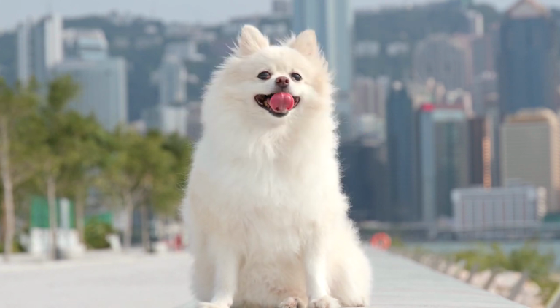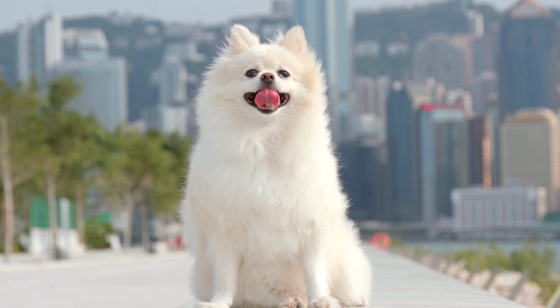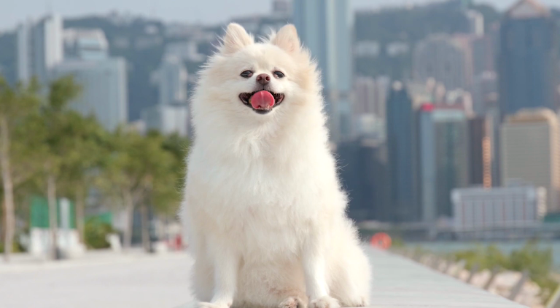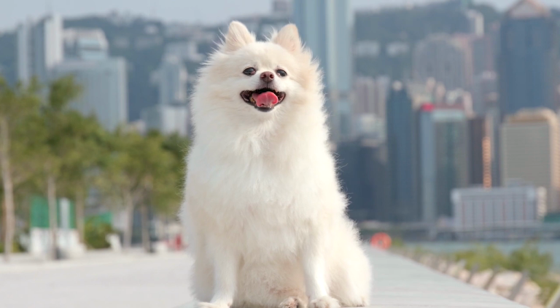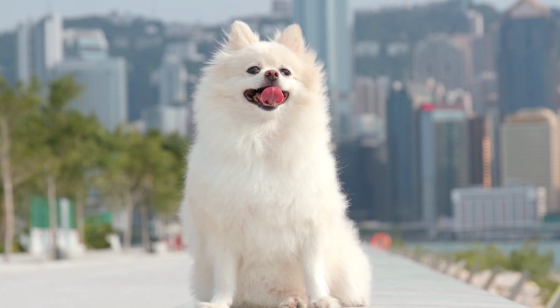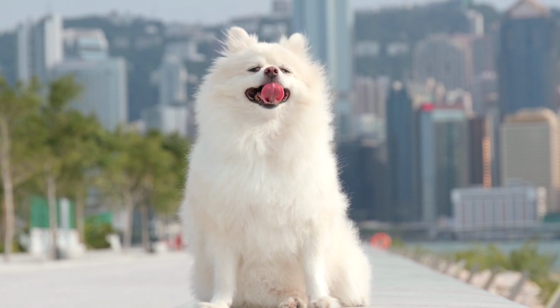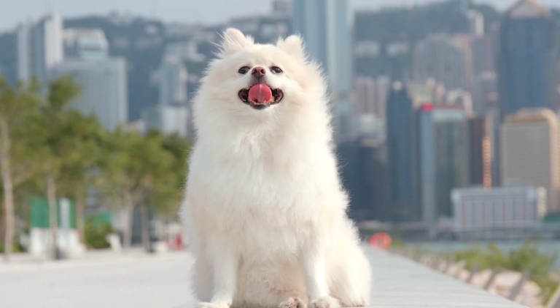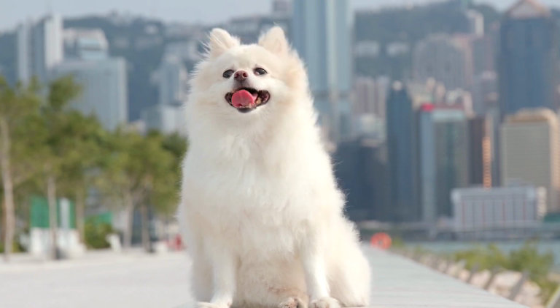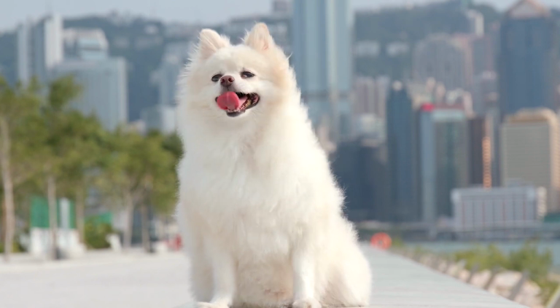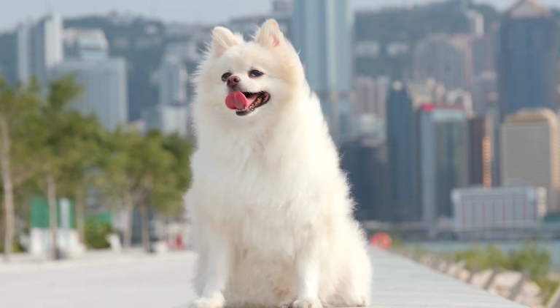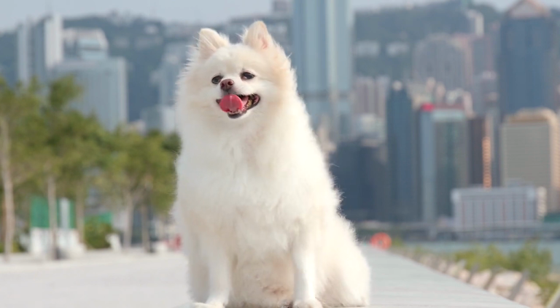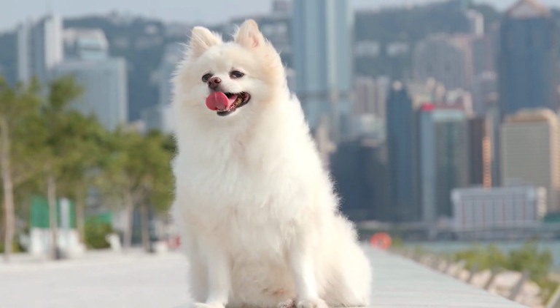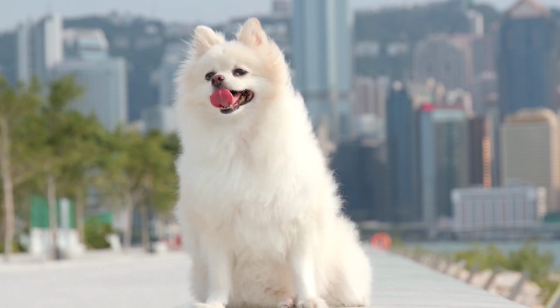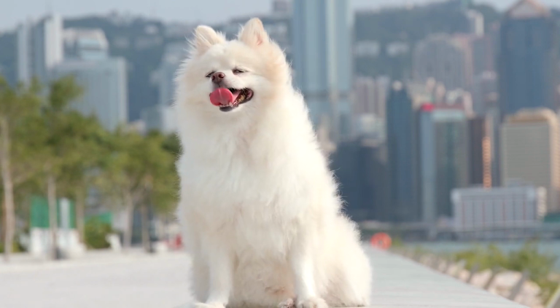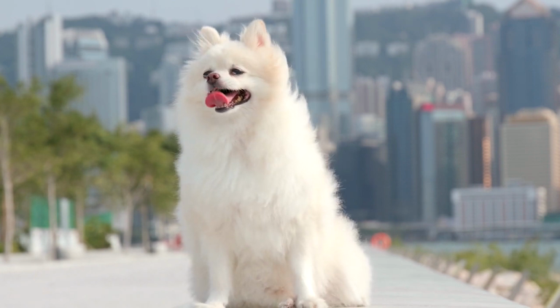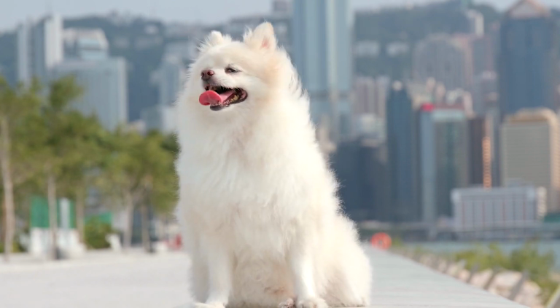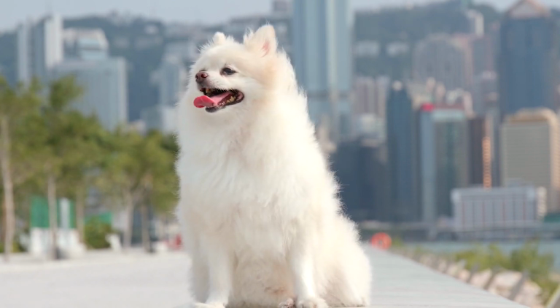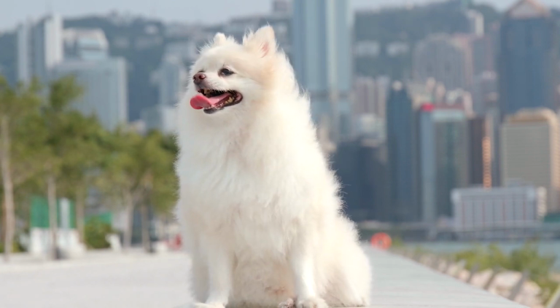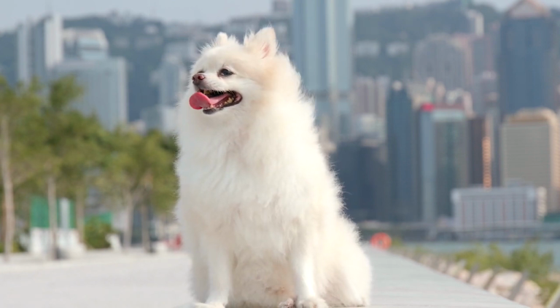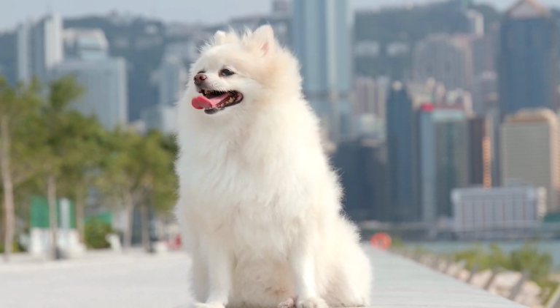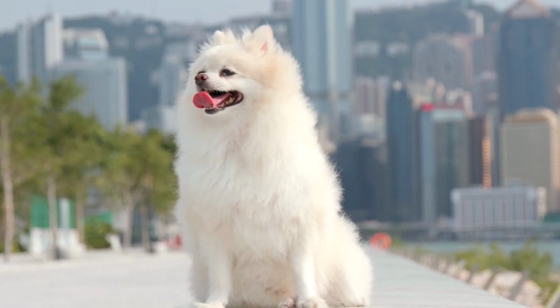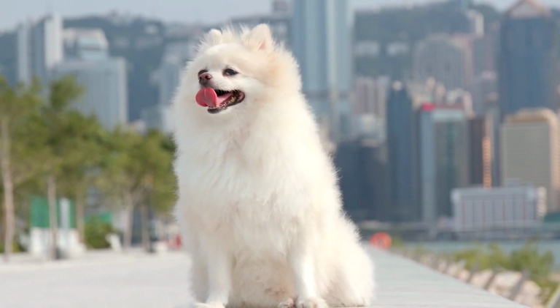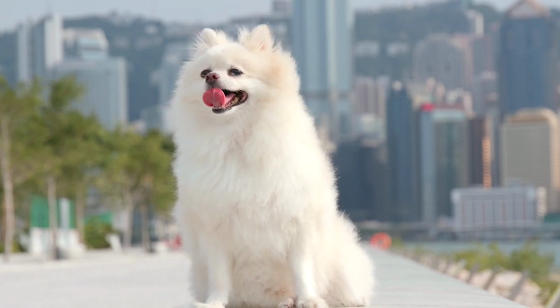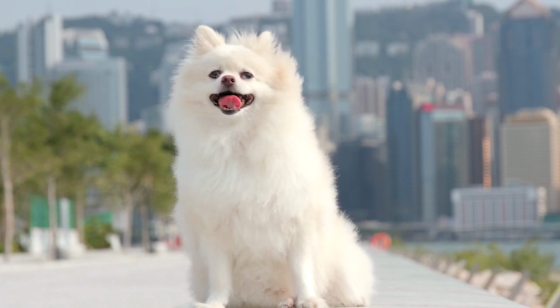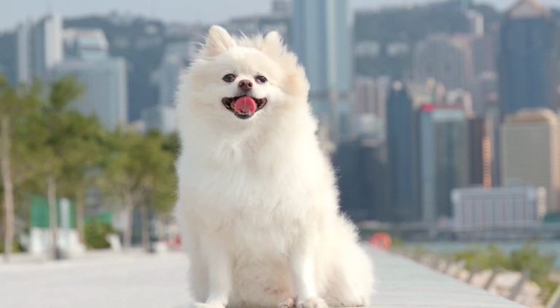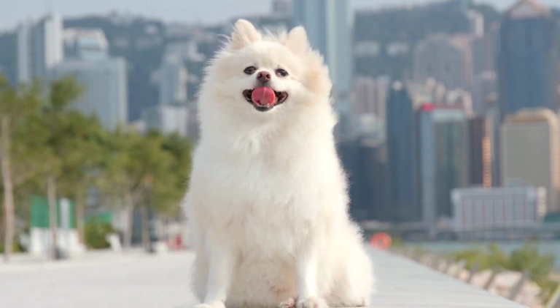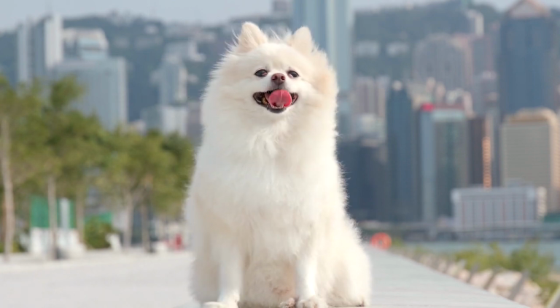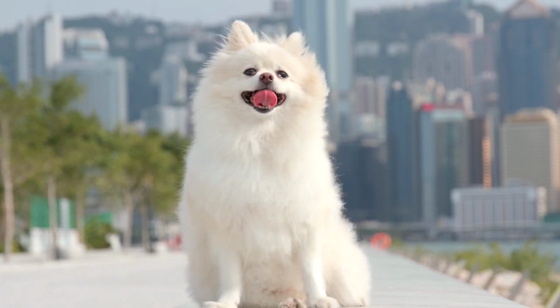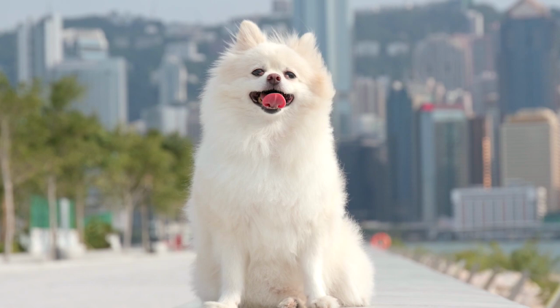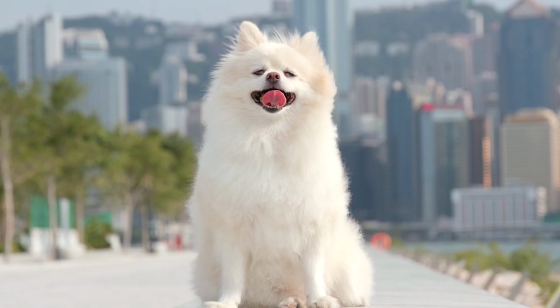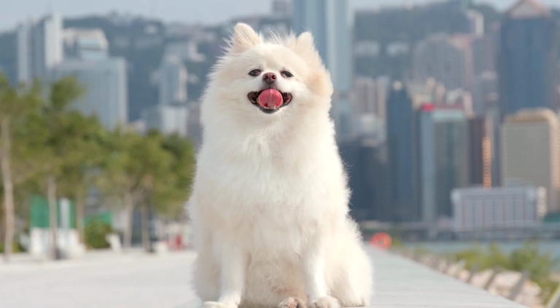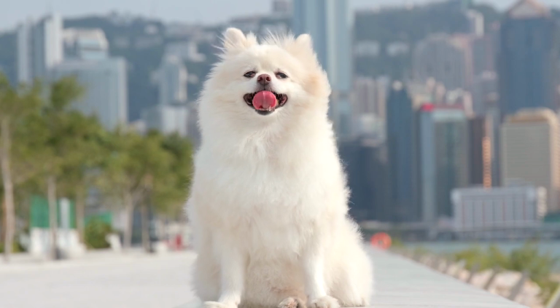Lastly, if you're sensitive to pet dander, you might want to consider keeping your Pom off furniture and away from the bedroom.